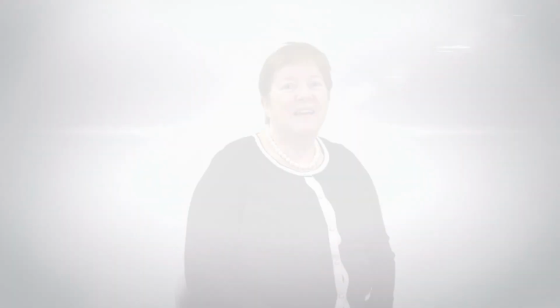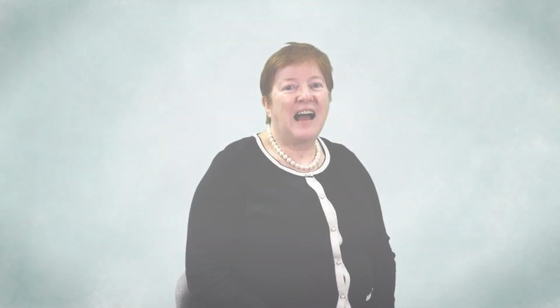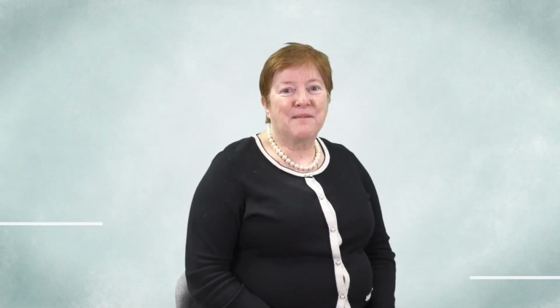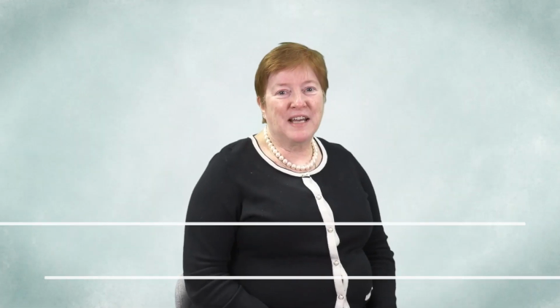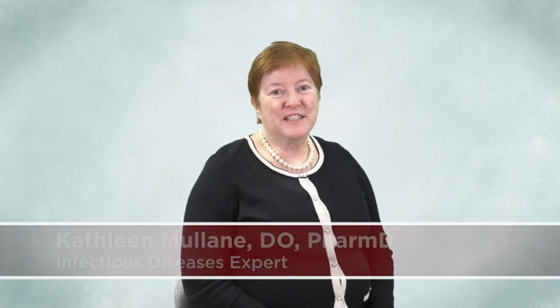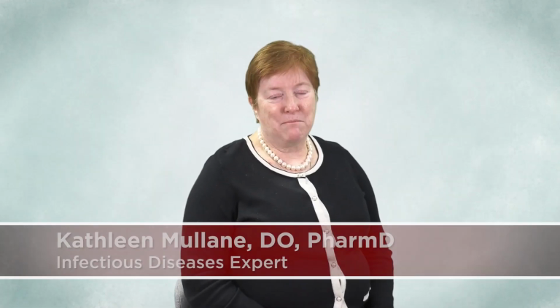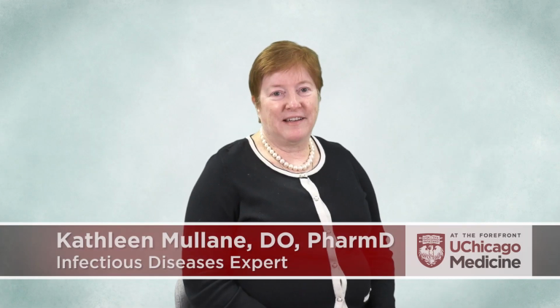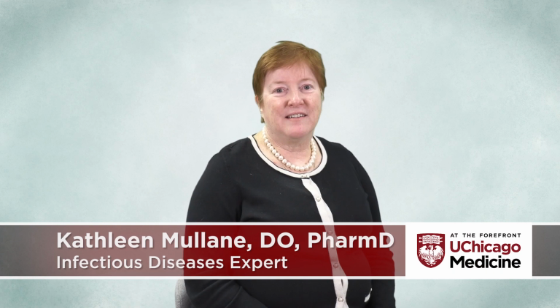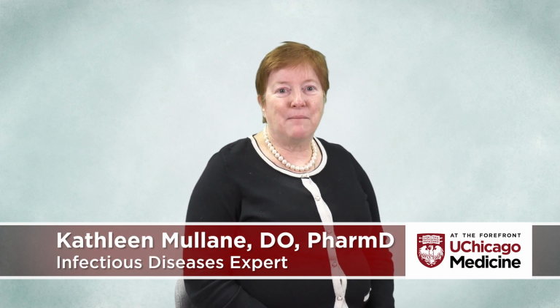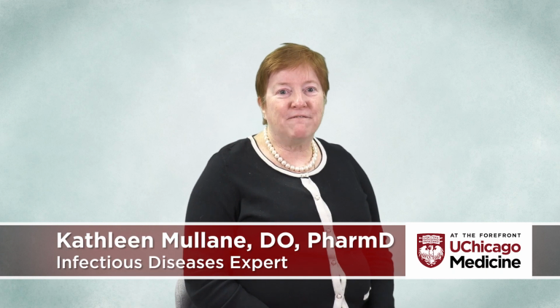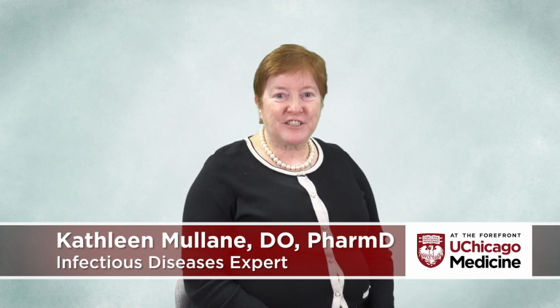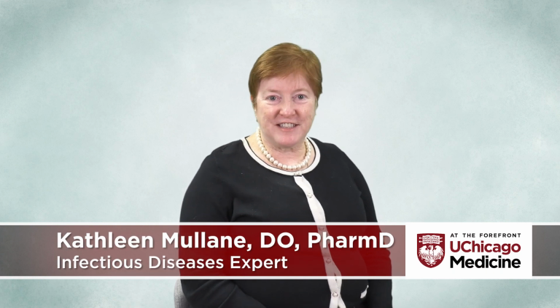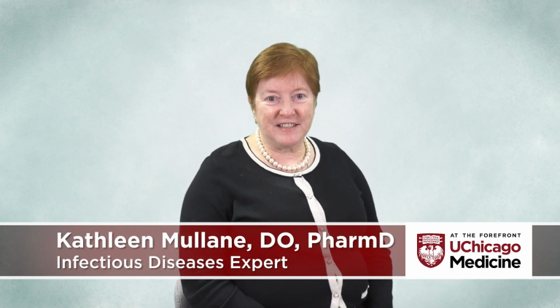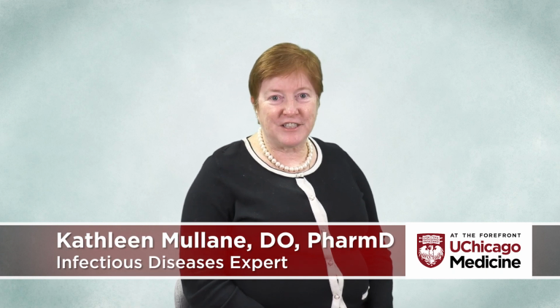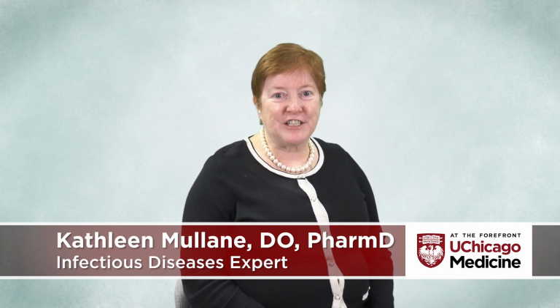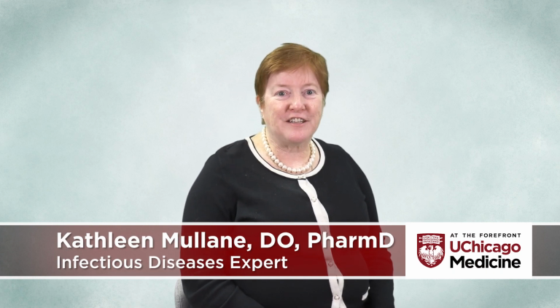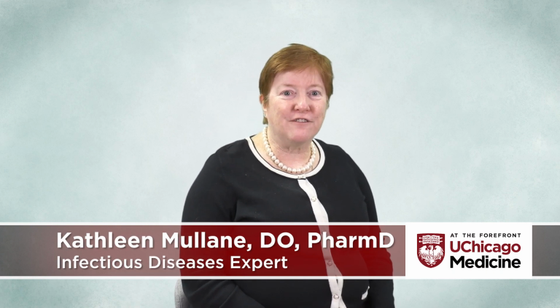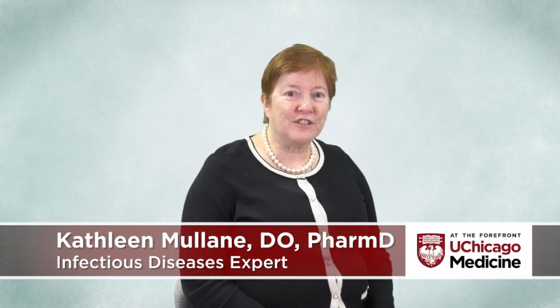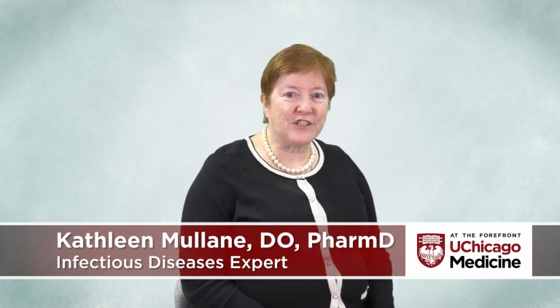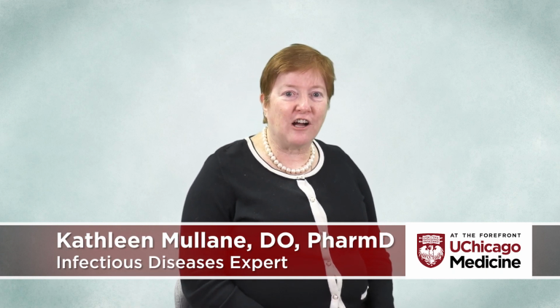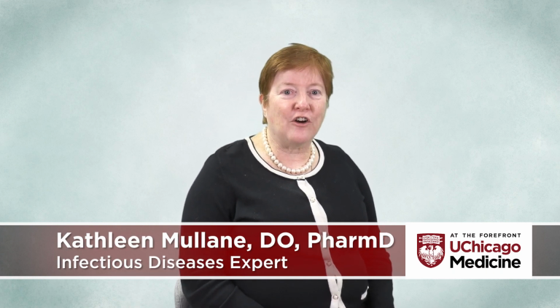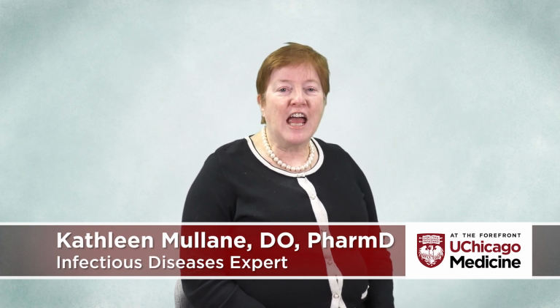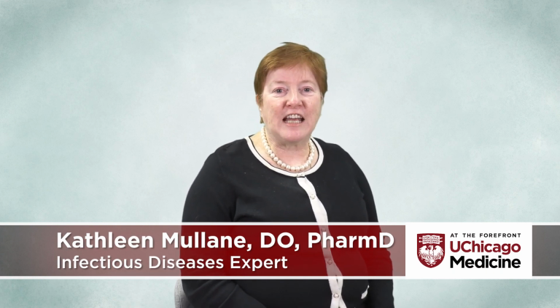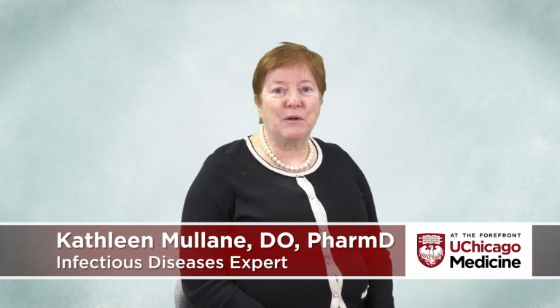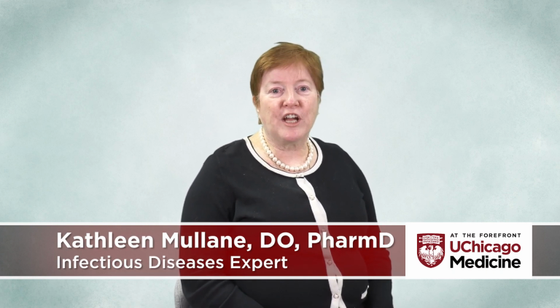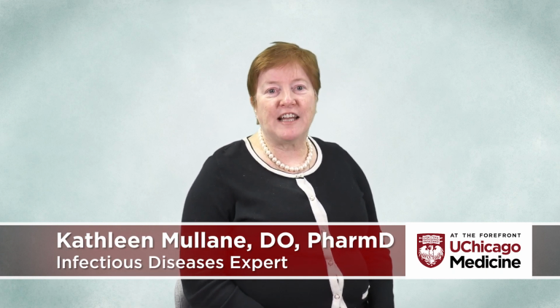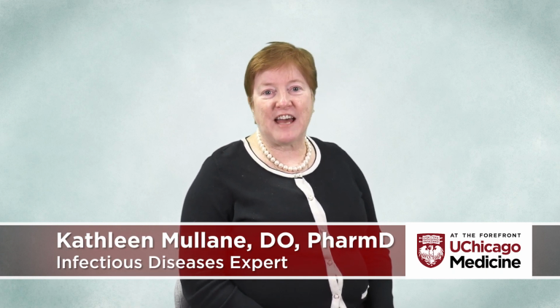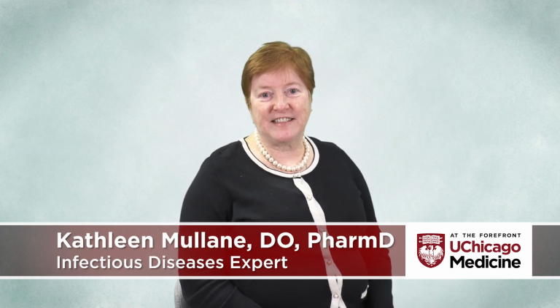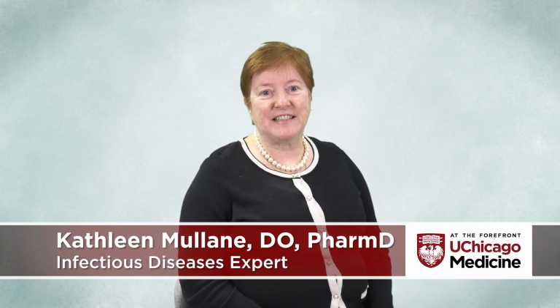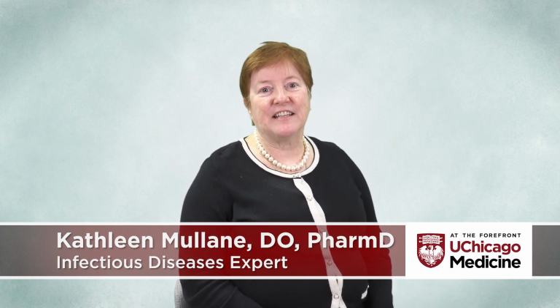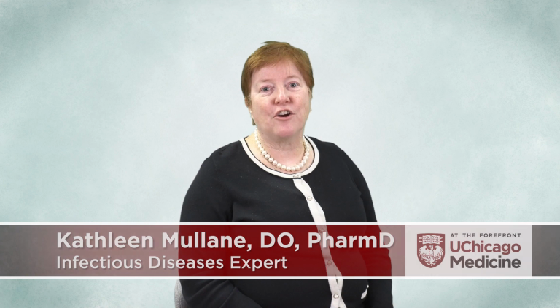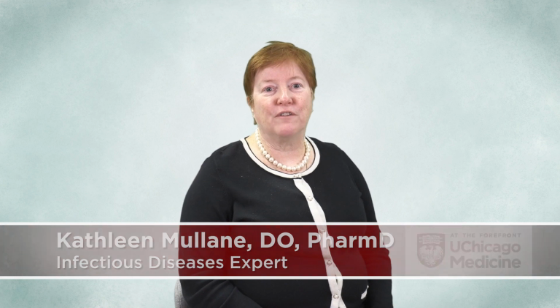Hi, my name is Kate Mullane. I'm an infectious disease physician at the University of Chicago, and I've been working on the vaccines against COVID.